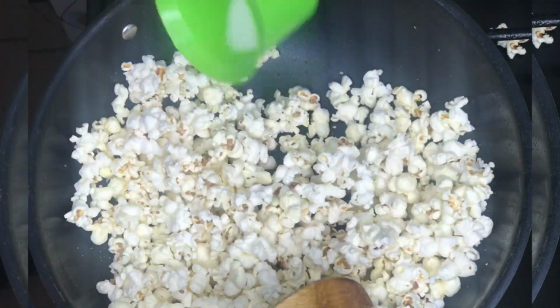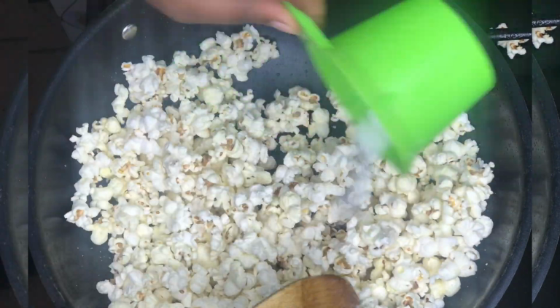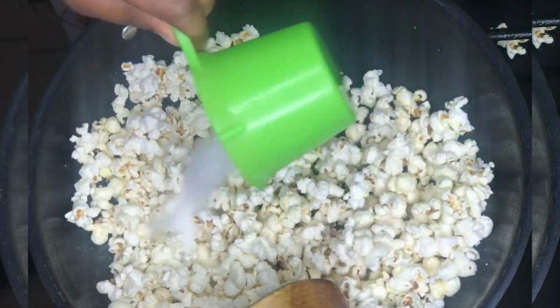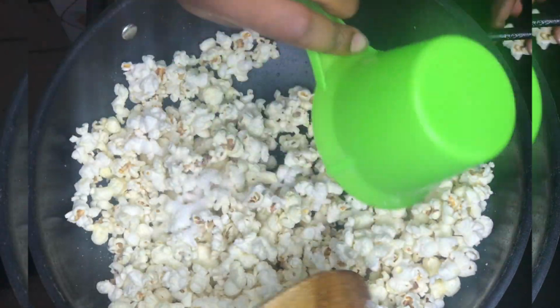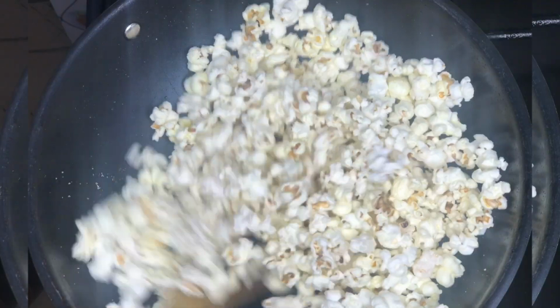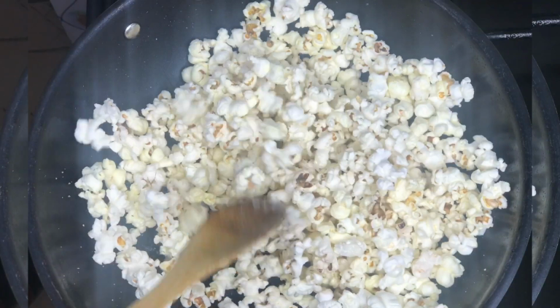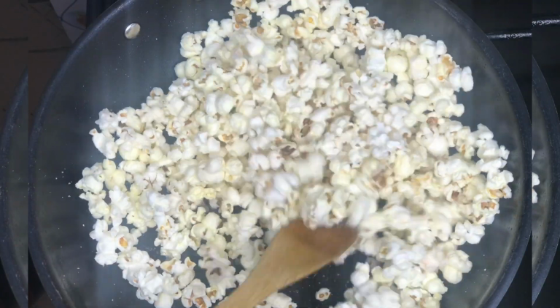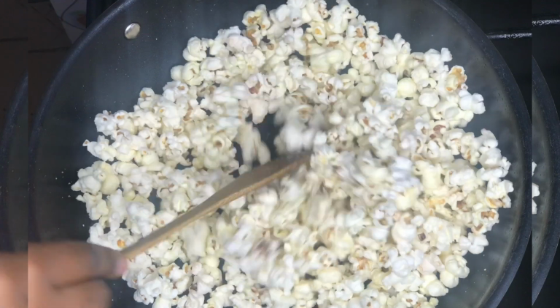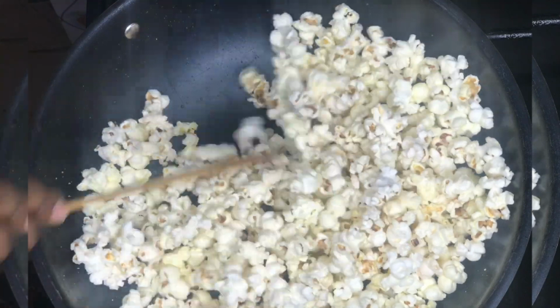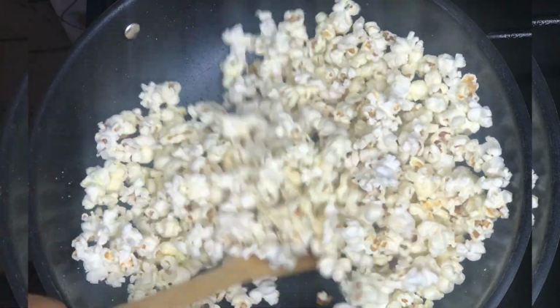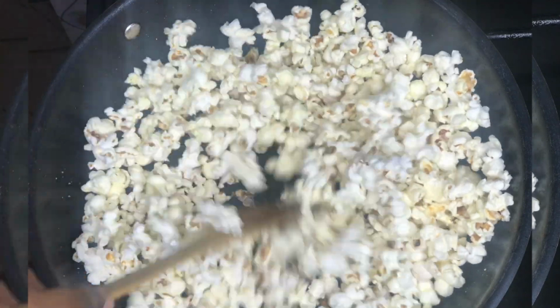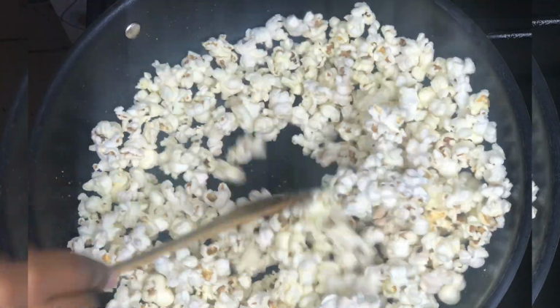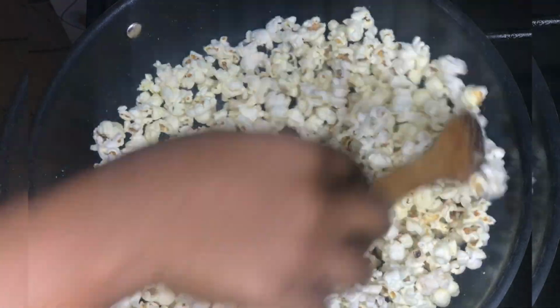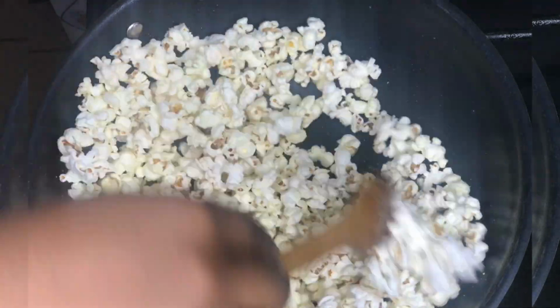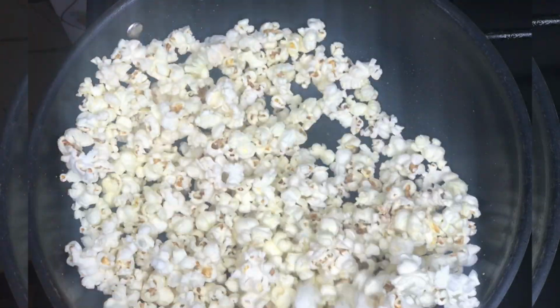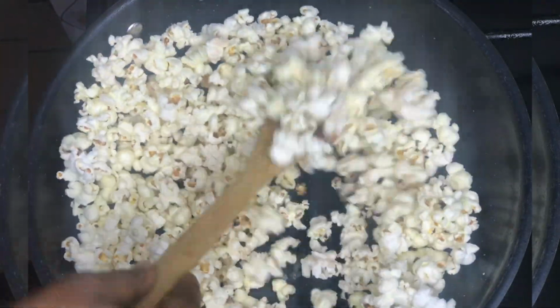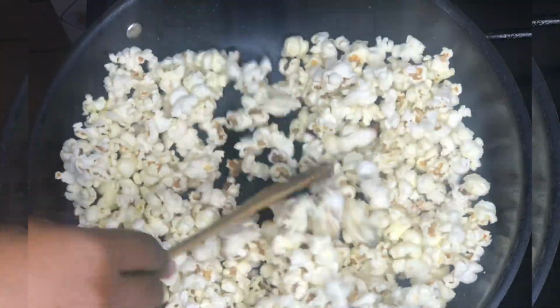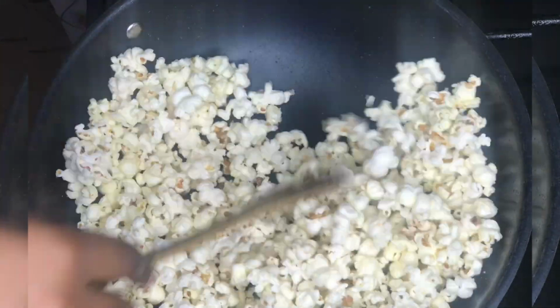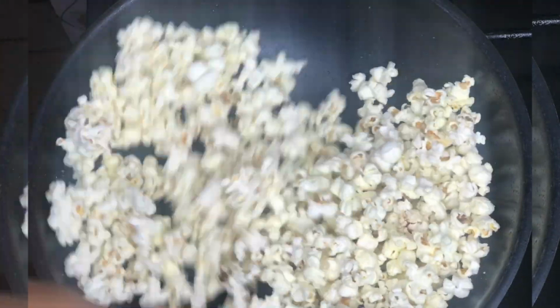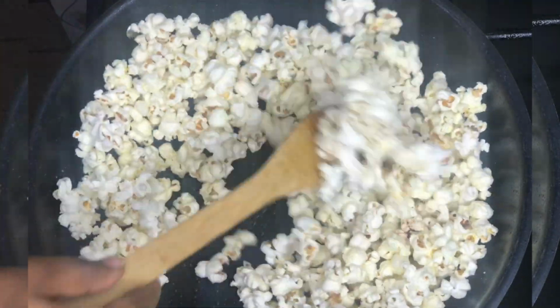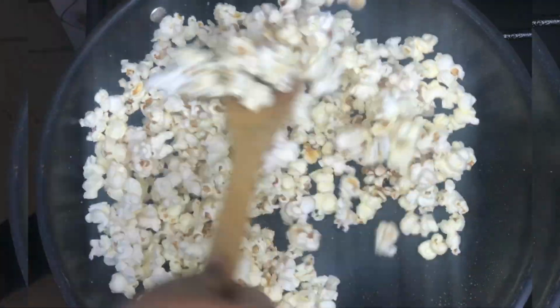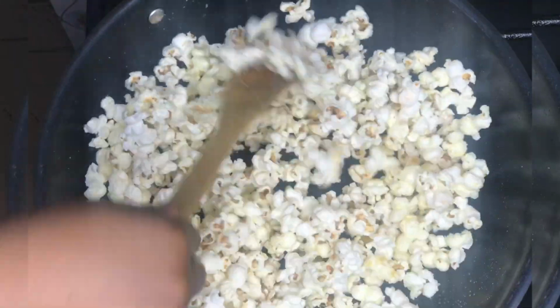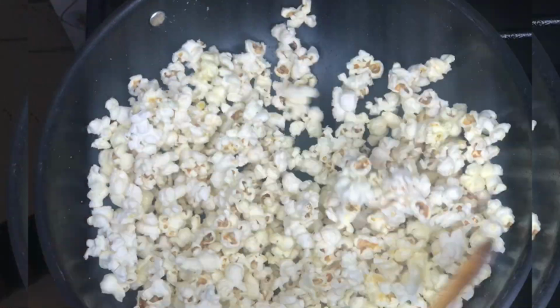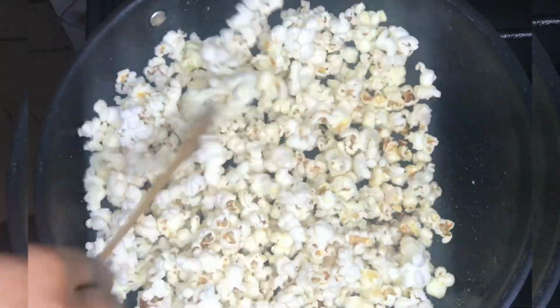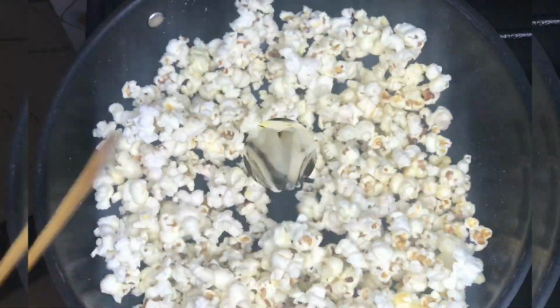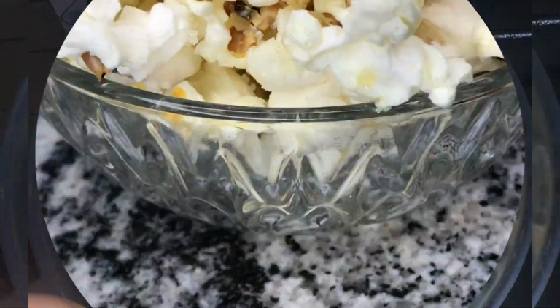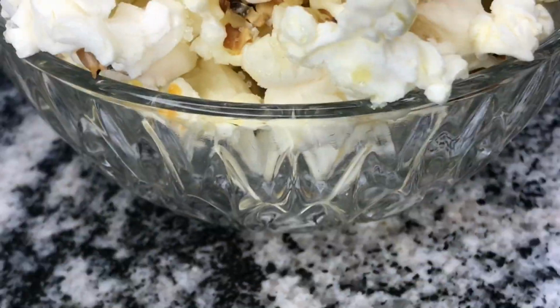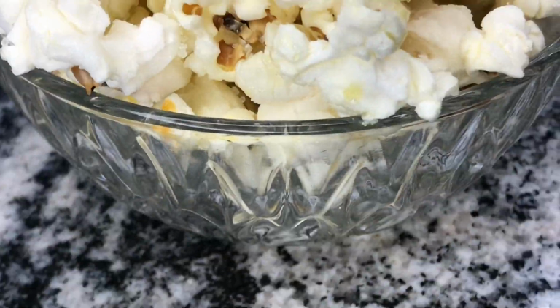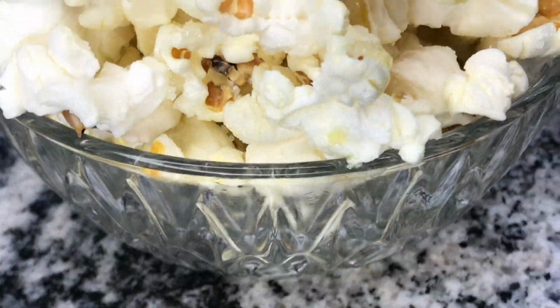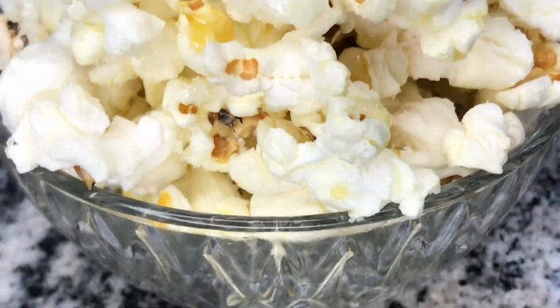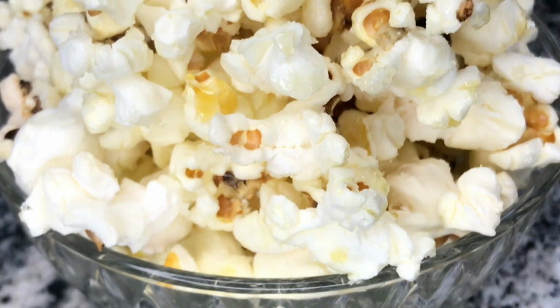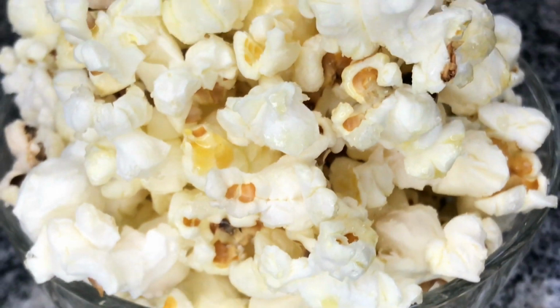For the first method, you'll just add your sugar when it's still hot and stir it. That's when your corn is properly popped and your popcorn is ready to be served.